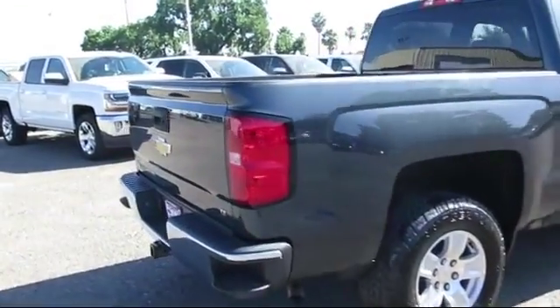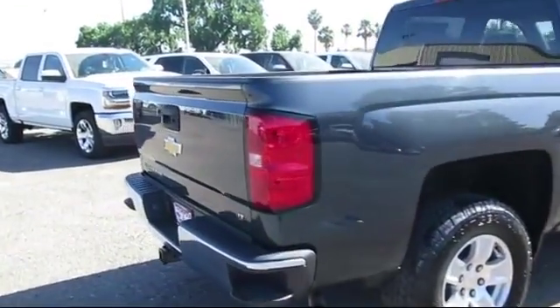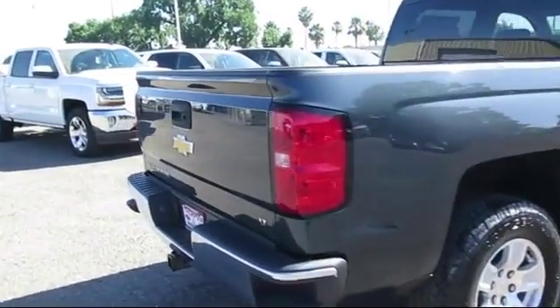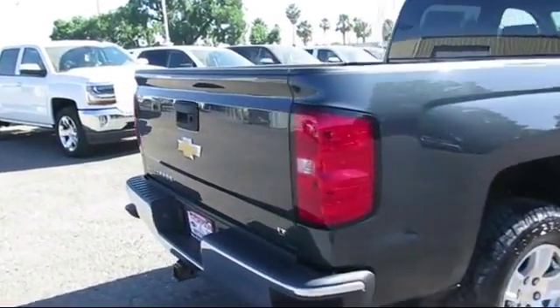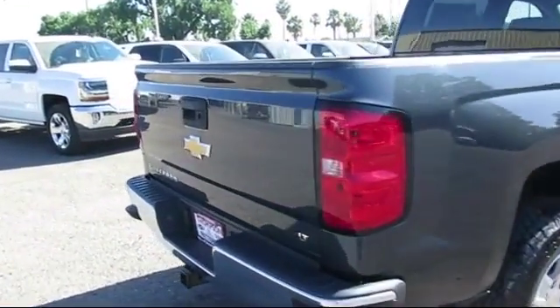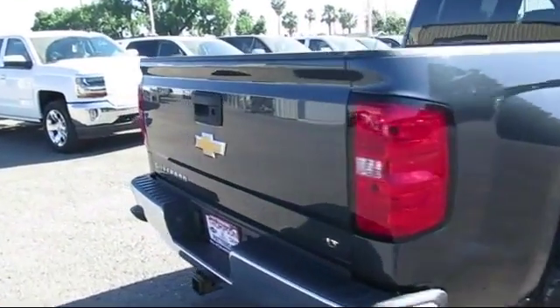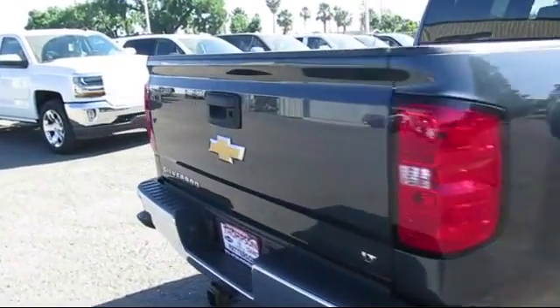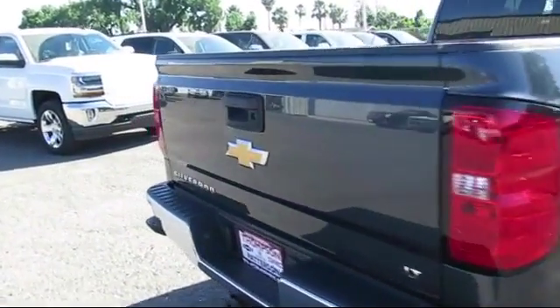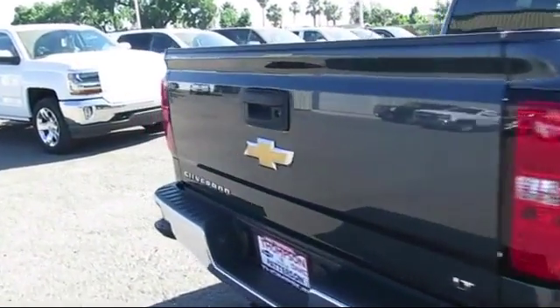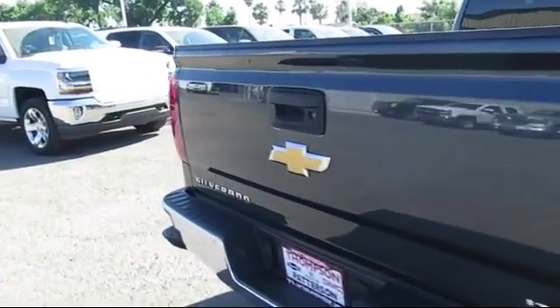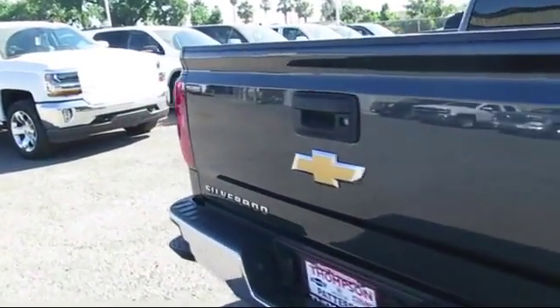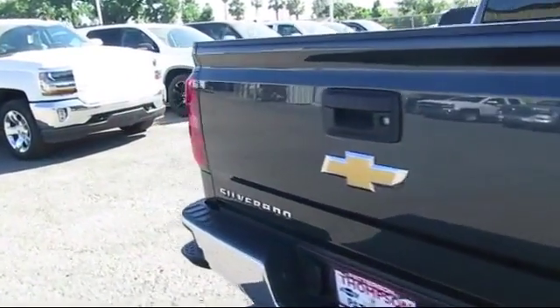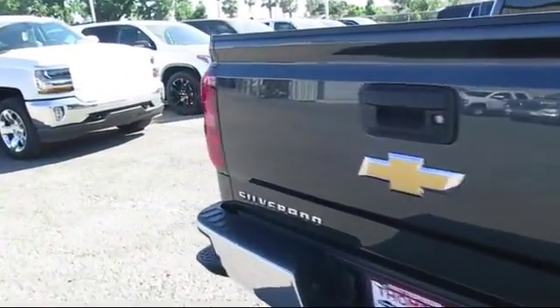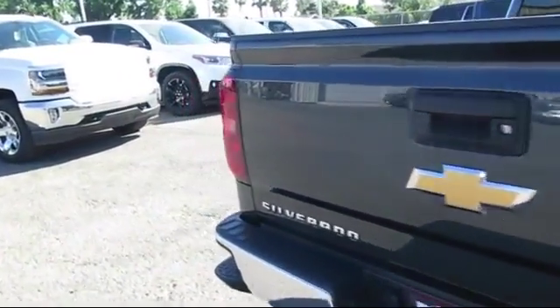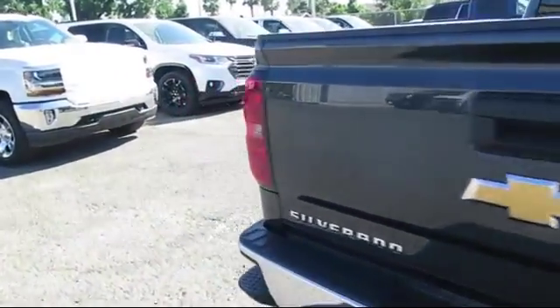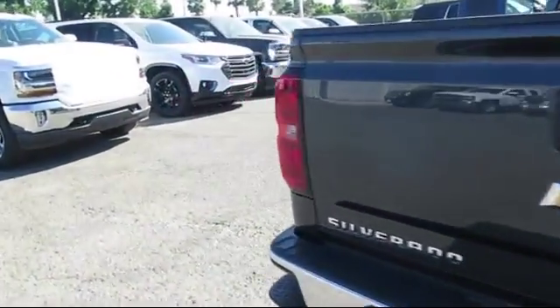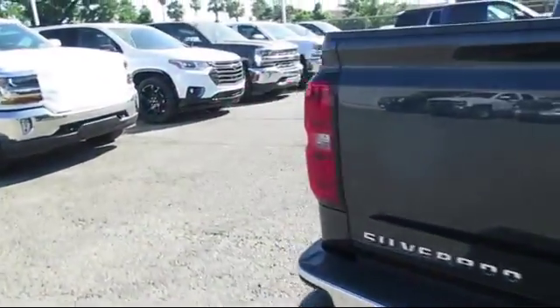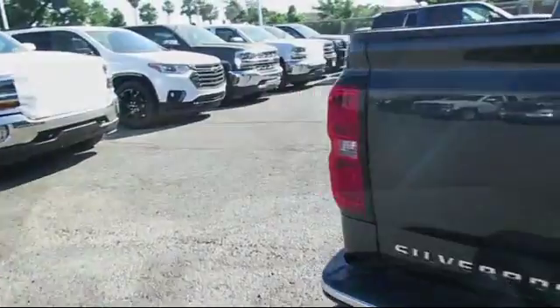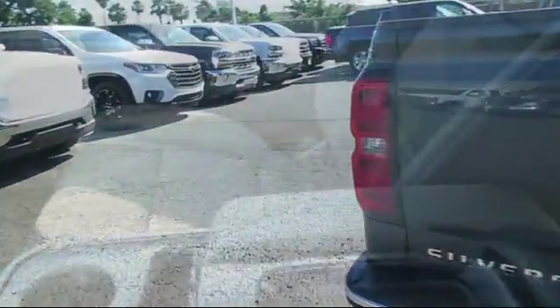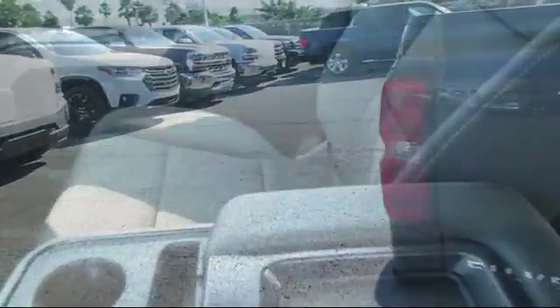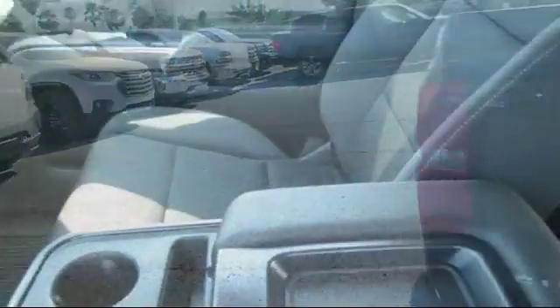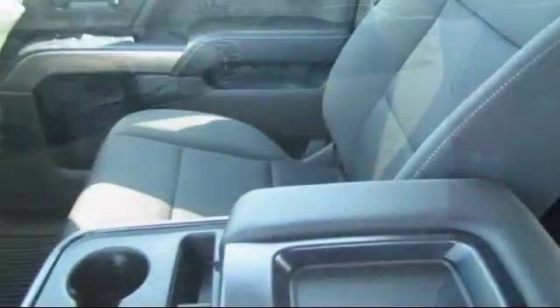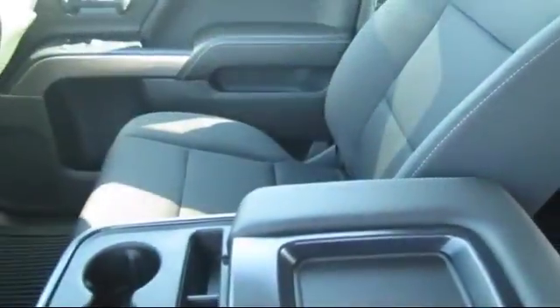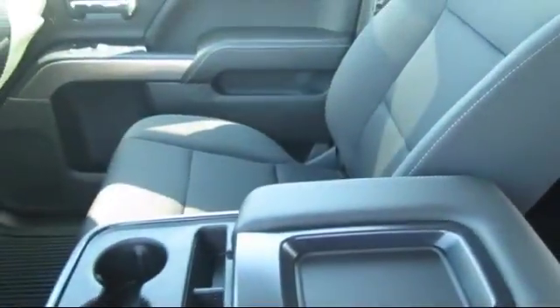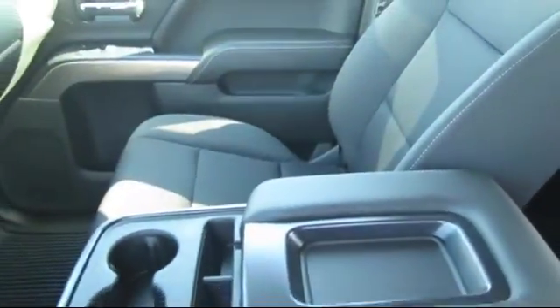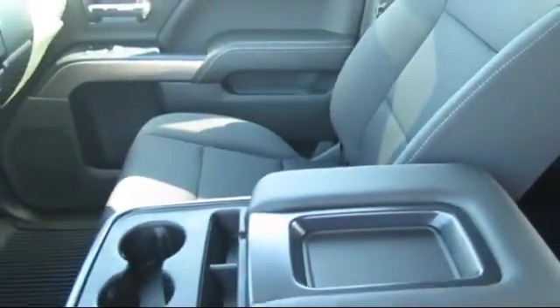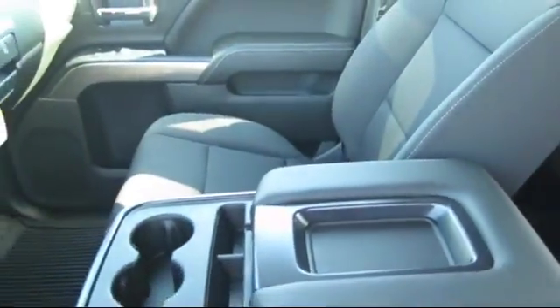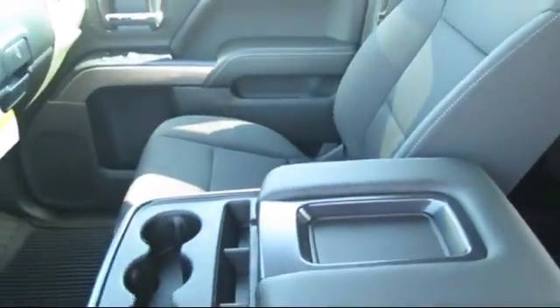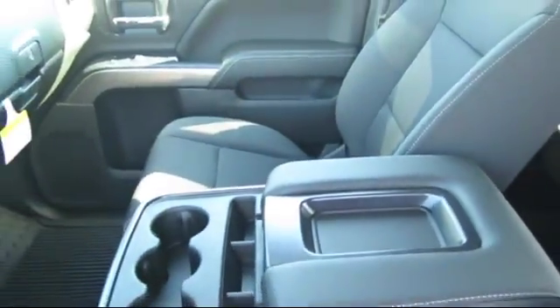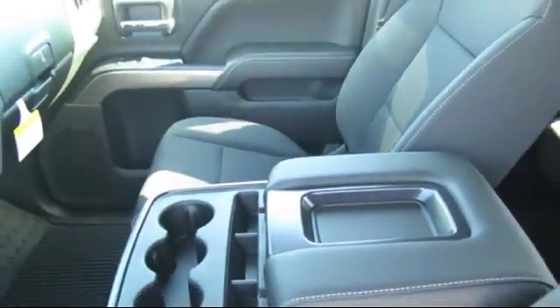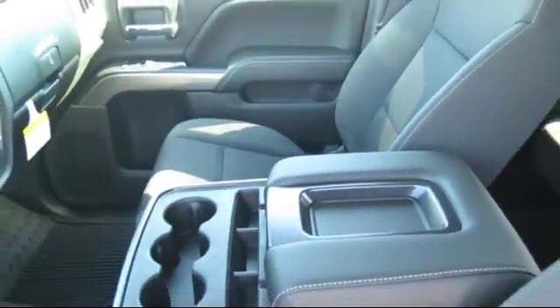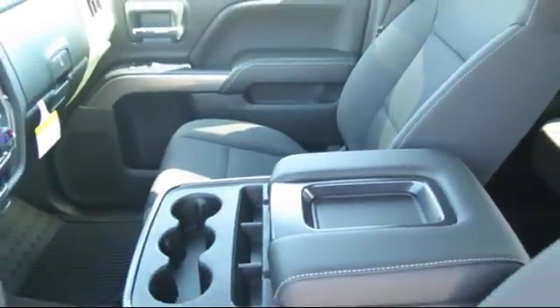Get started by clicking the Create Your Deal button, or come see us at 701 South 2nd Street in Patterson.